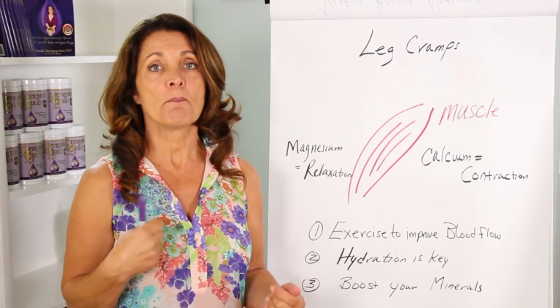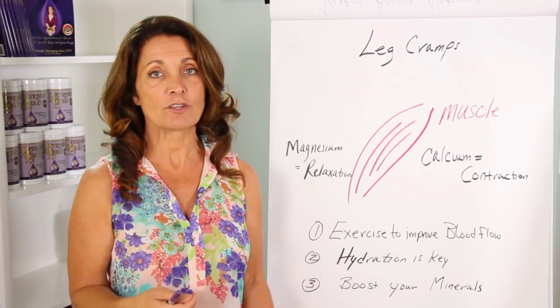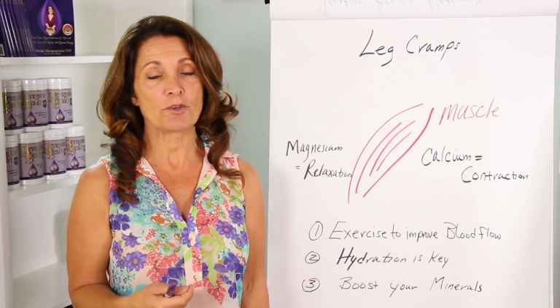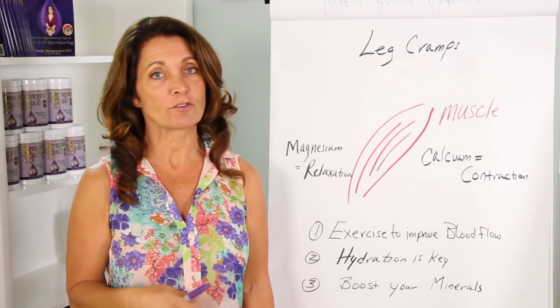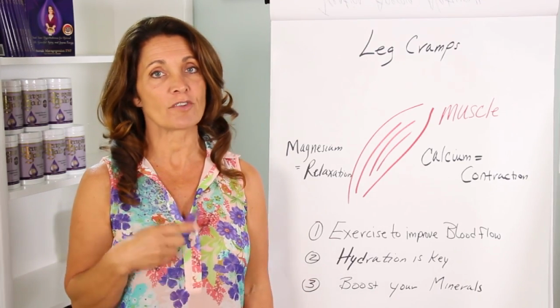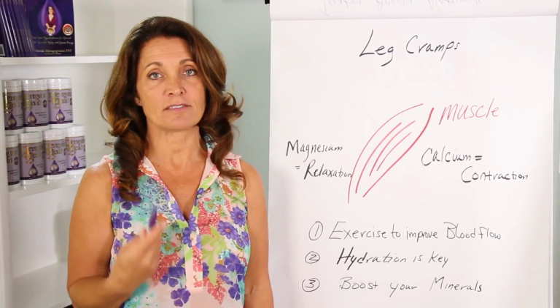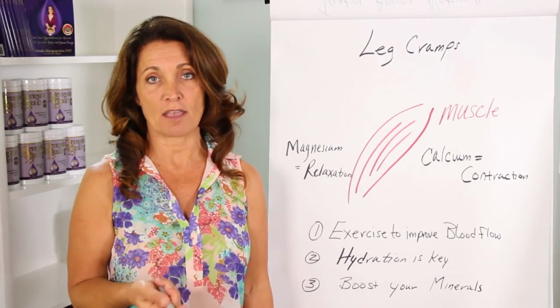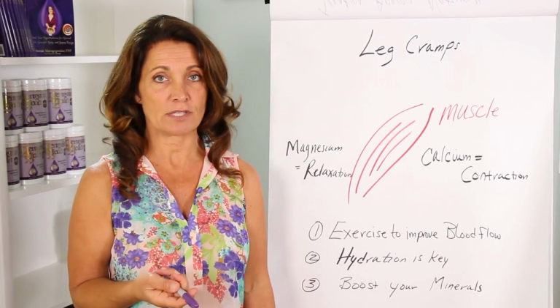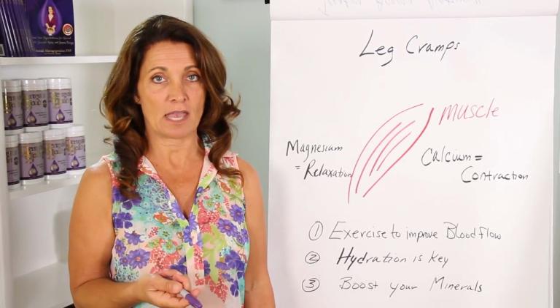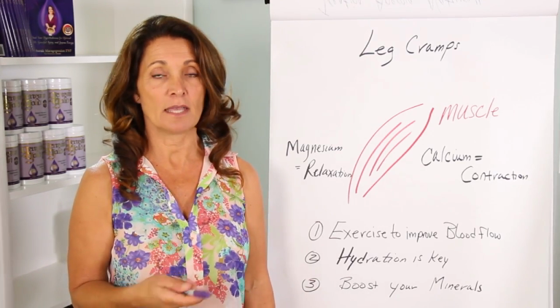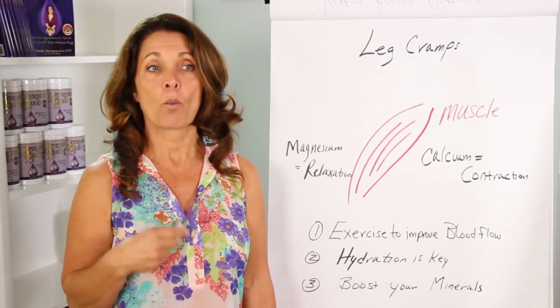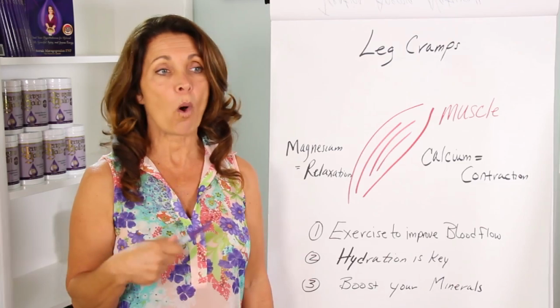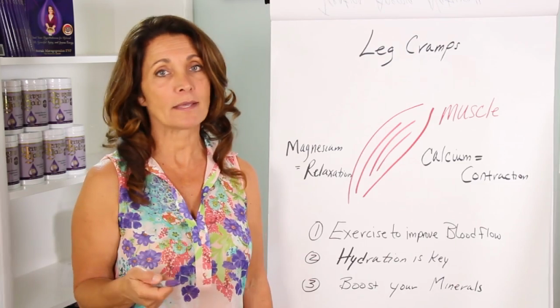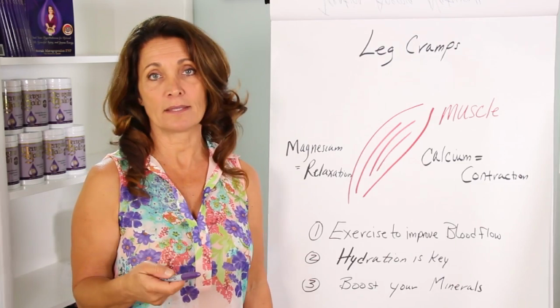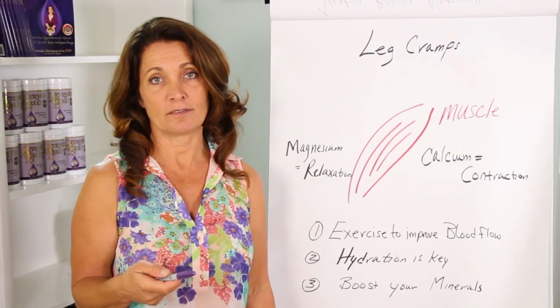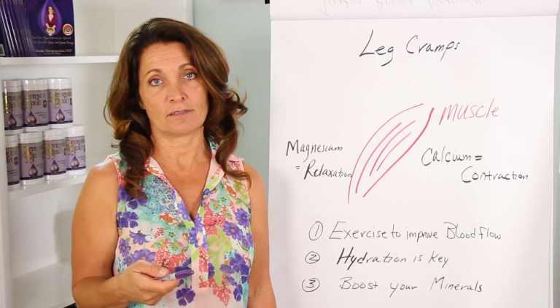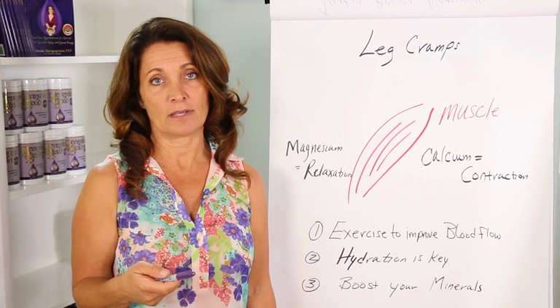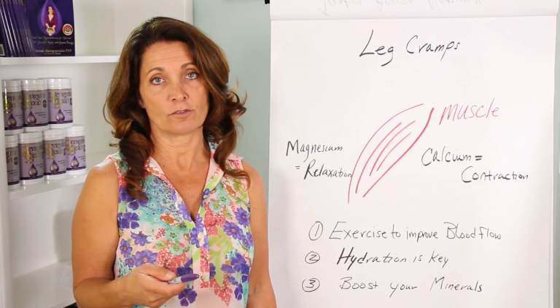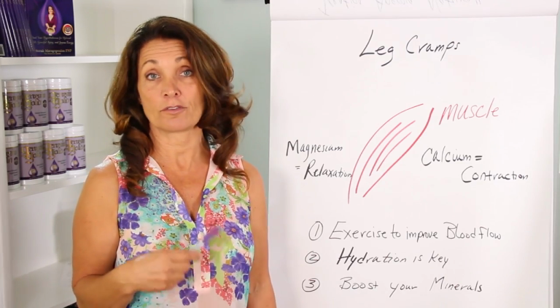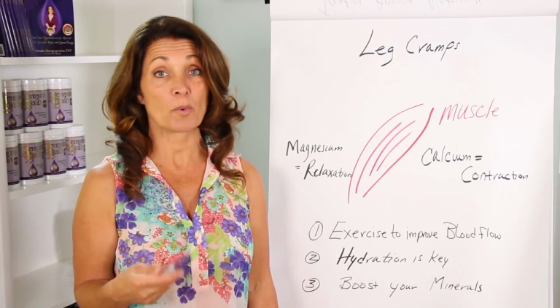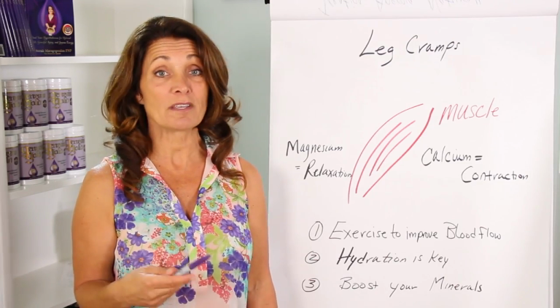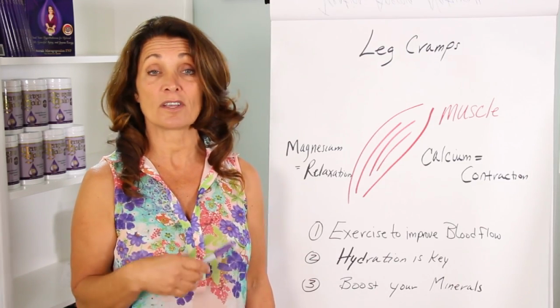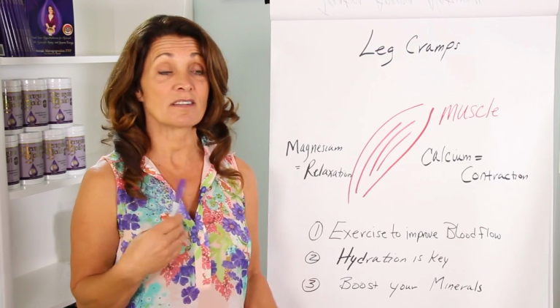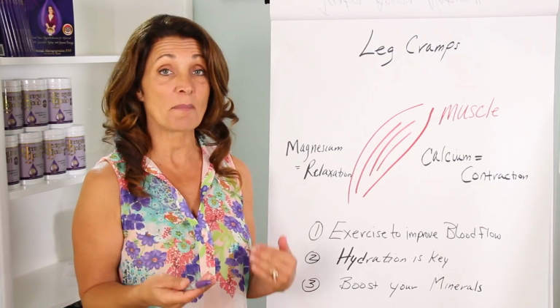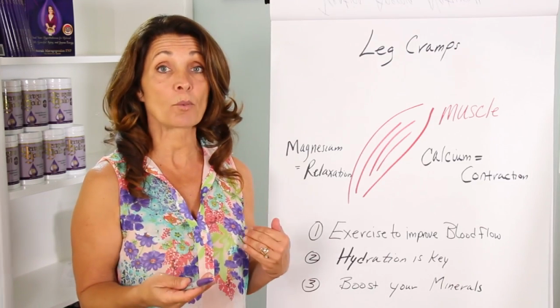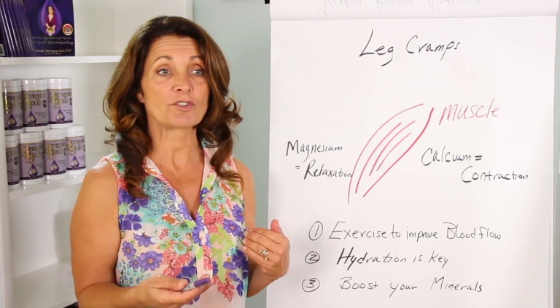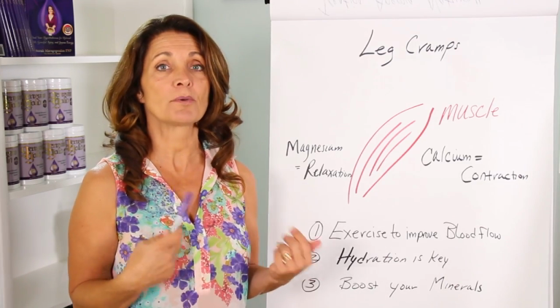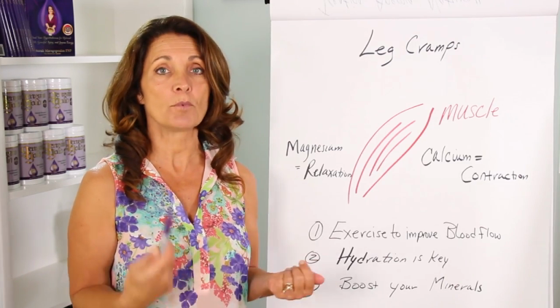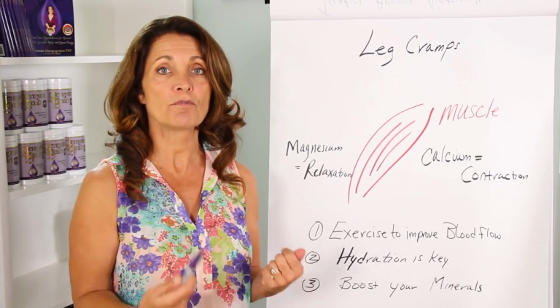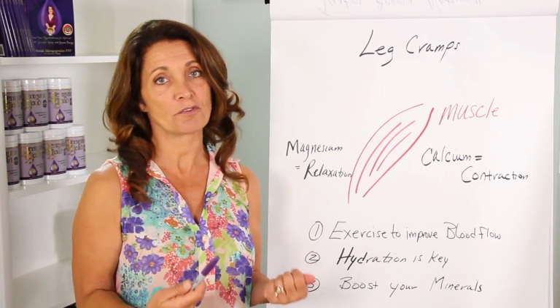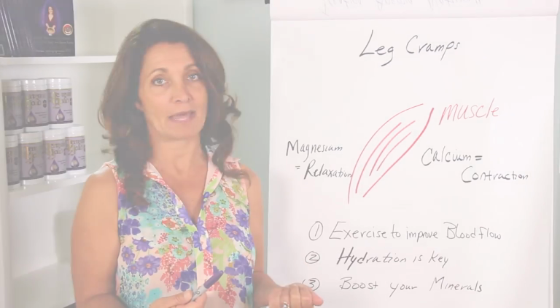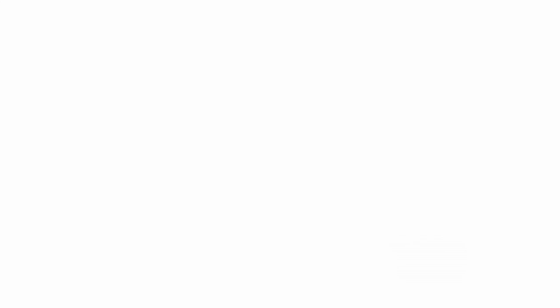Make sure you exercise every day. Walking at least is good, swimming is good — it doesn't matter what you're doing, just move those legs.